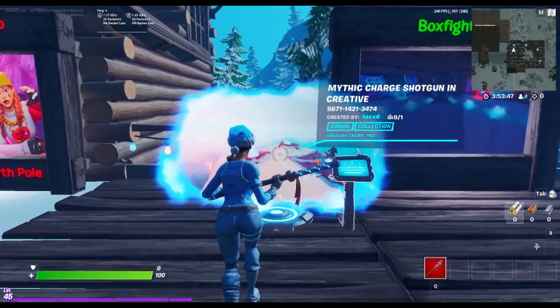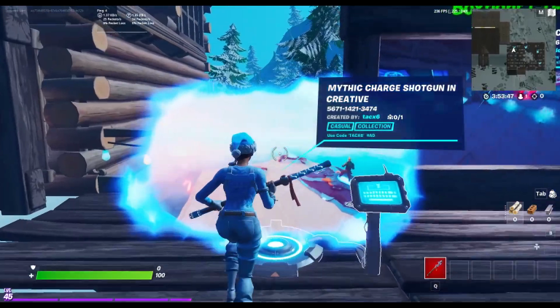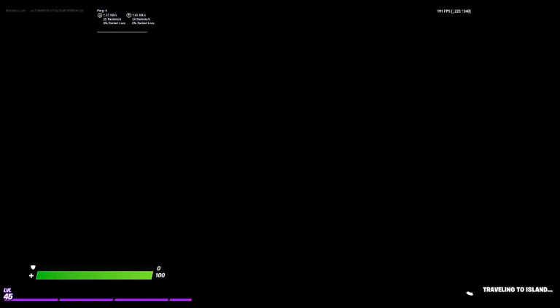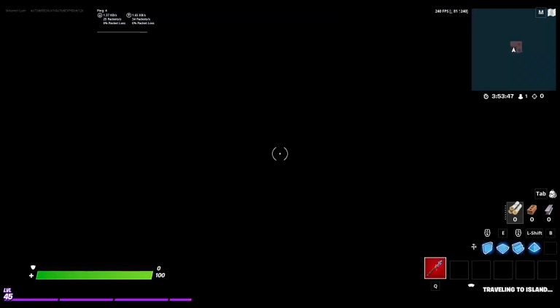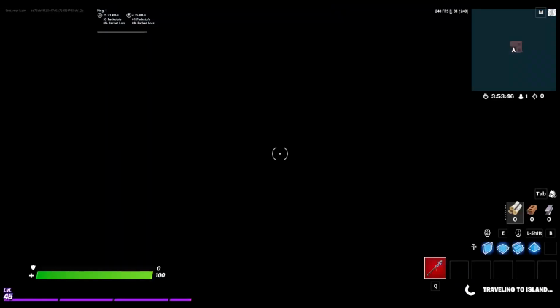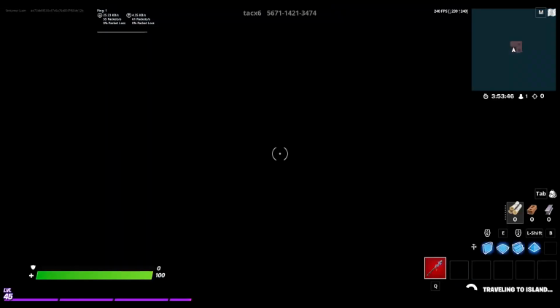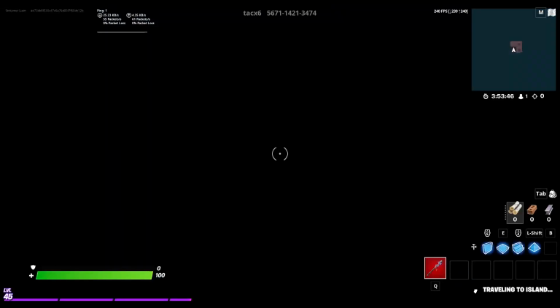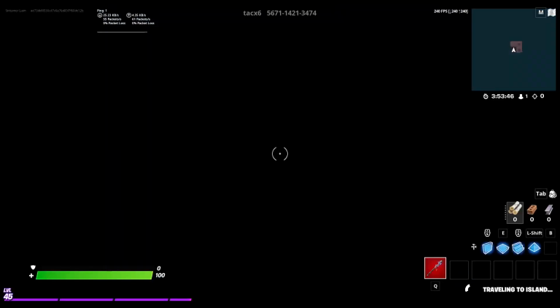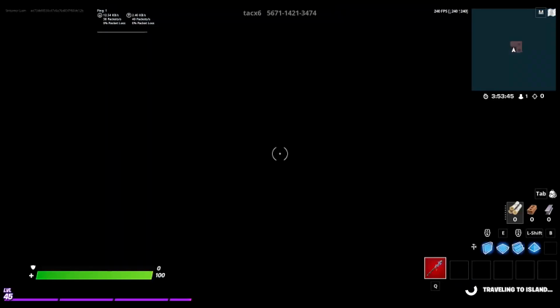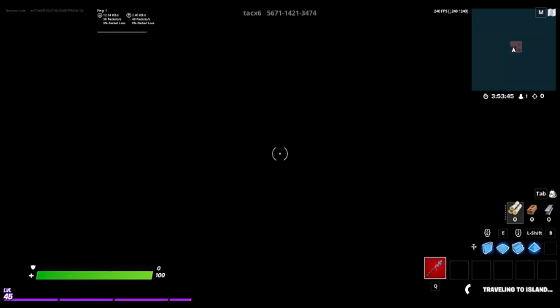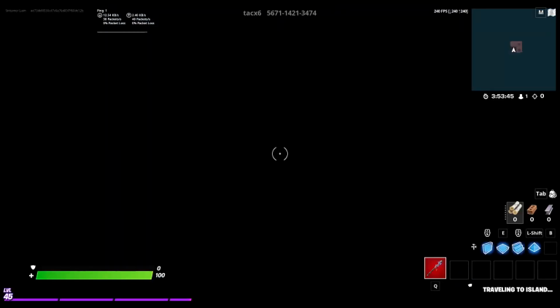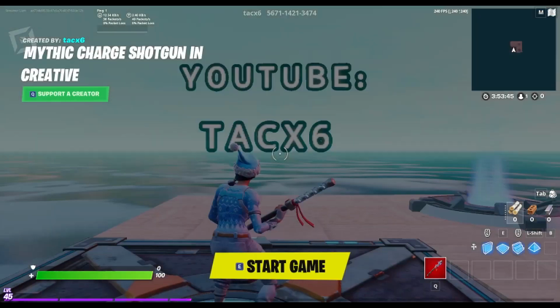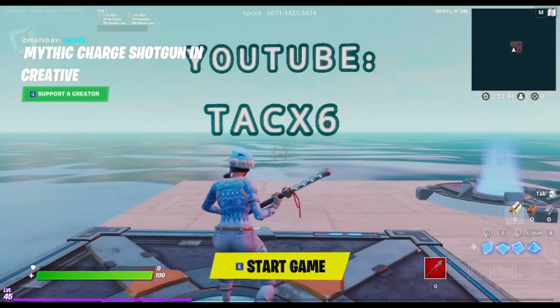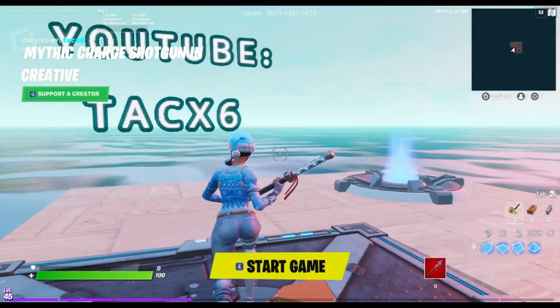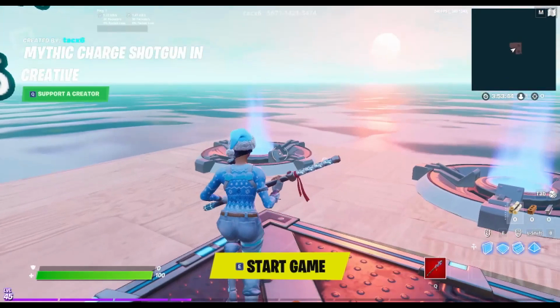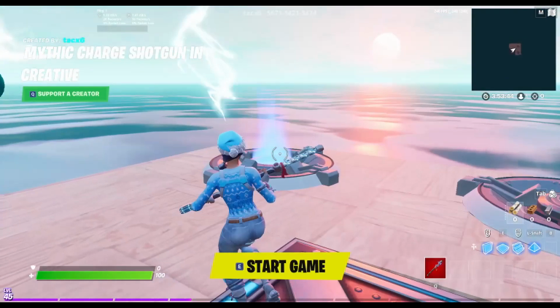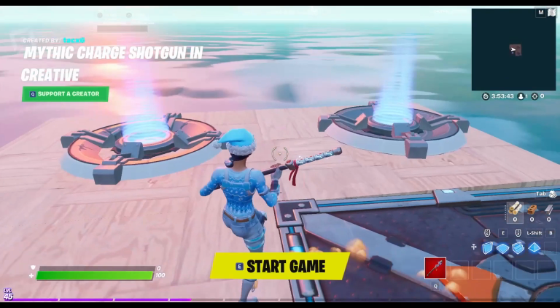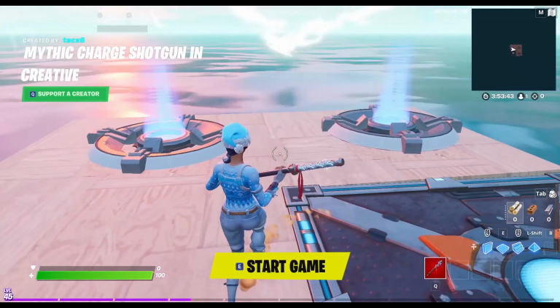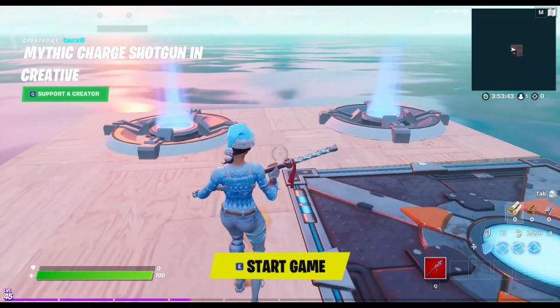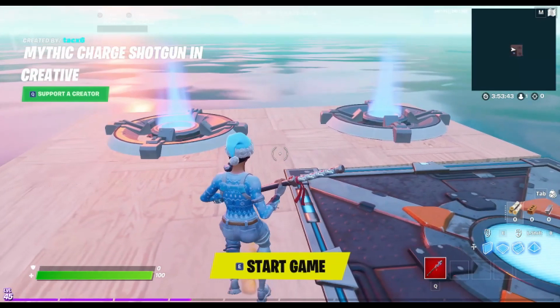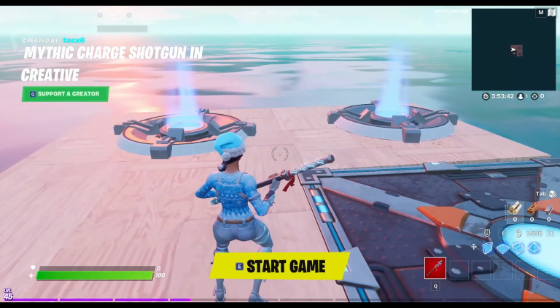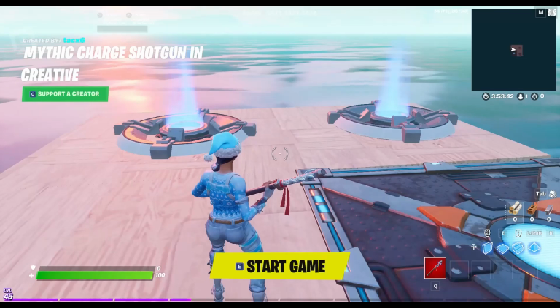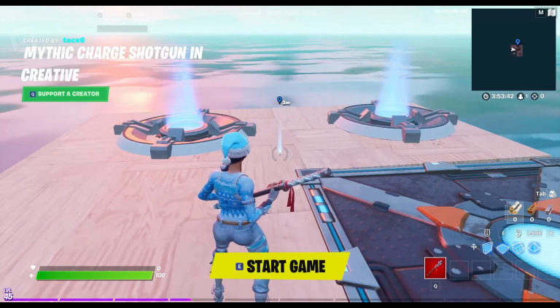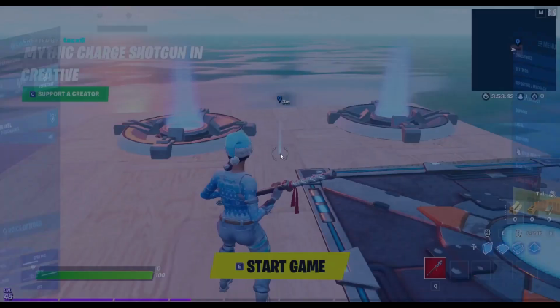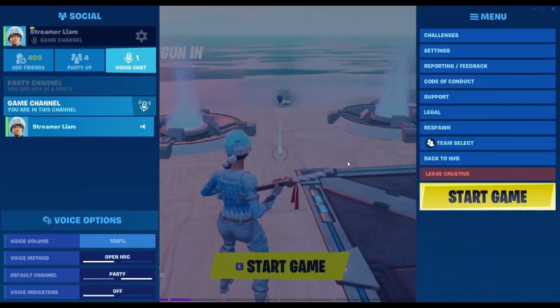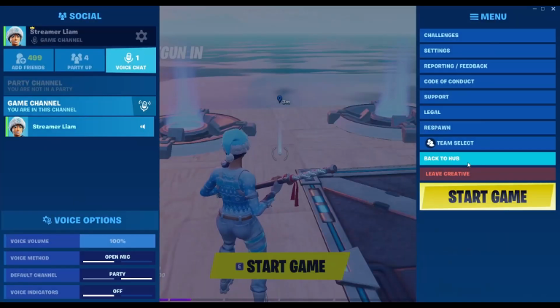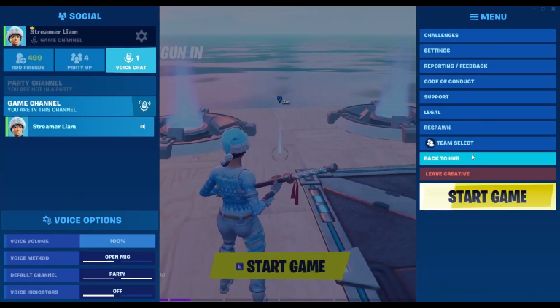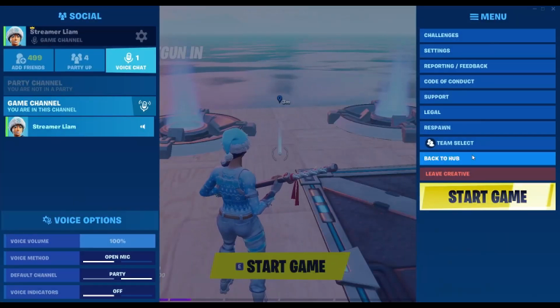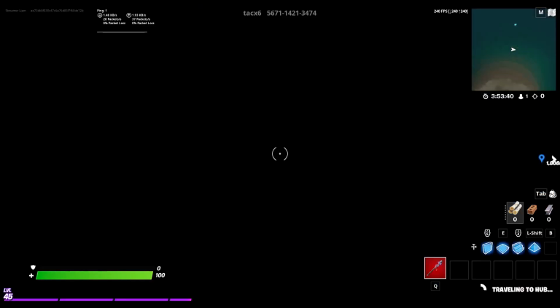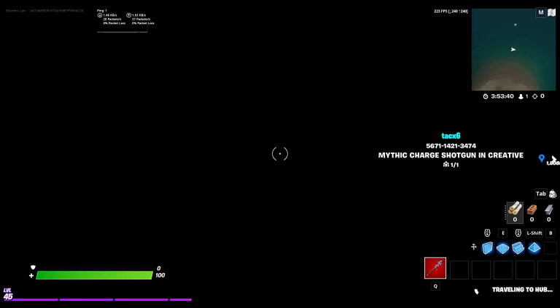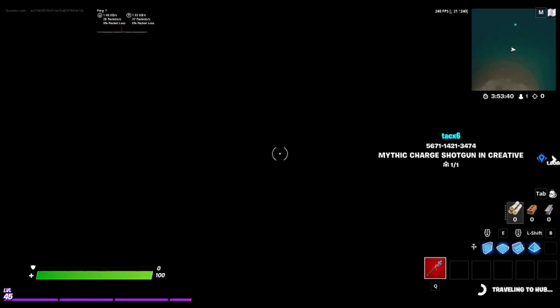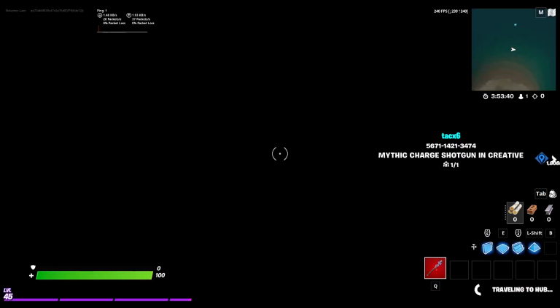All right, and you simply just want to mark the ground of the map and then you want to go back to hub.